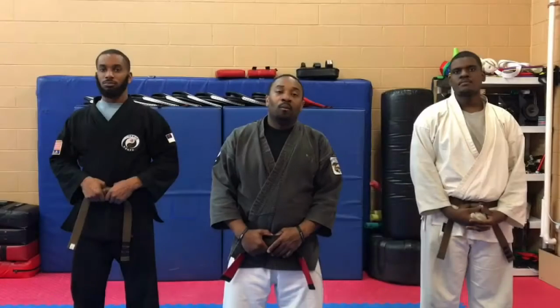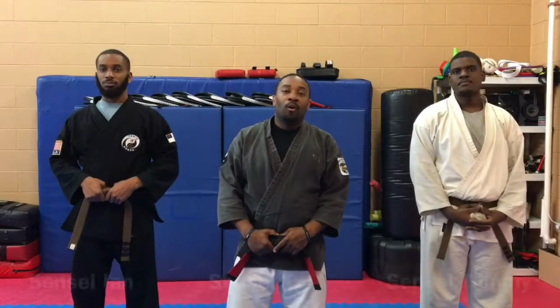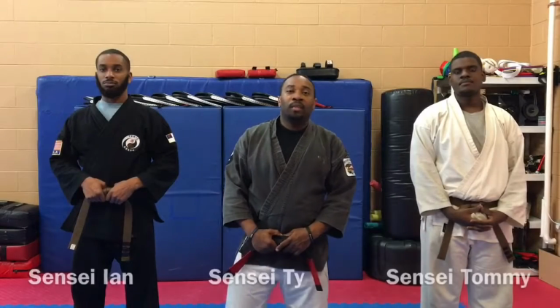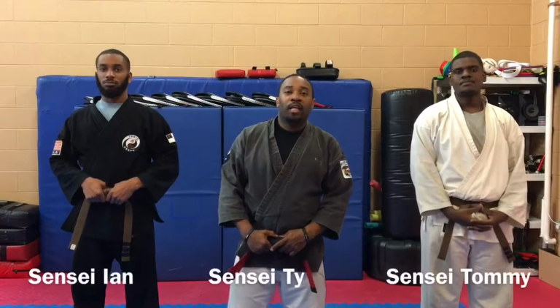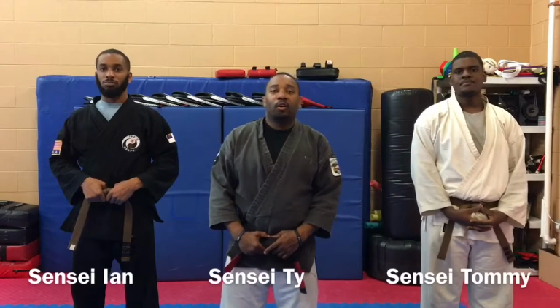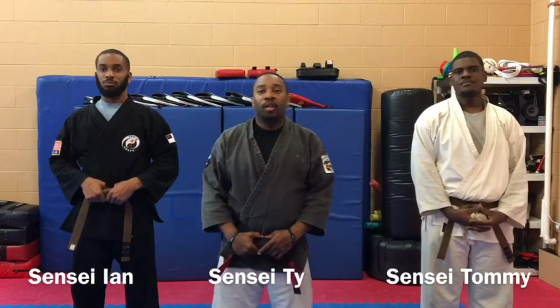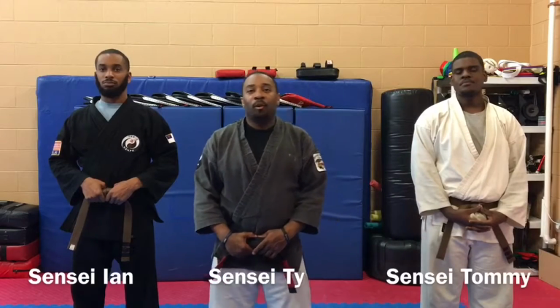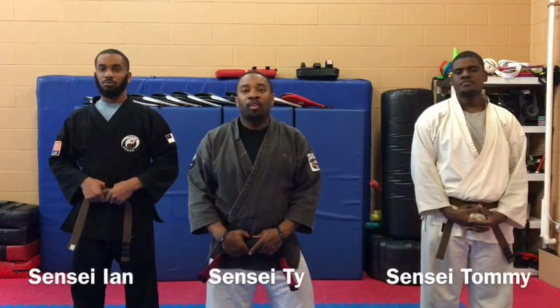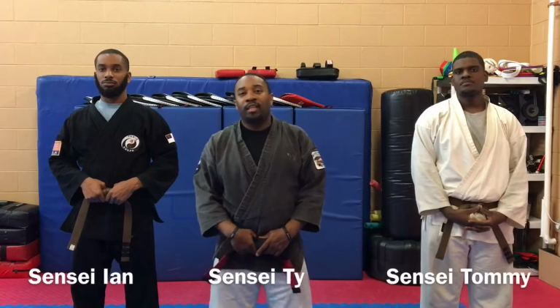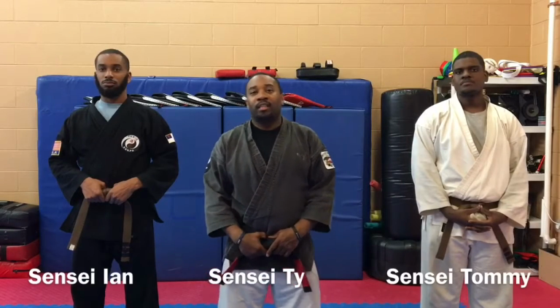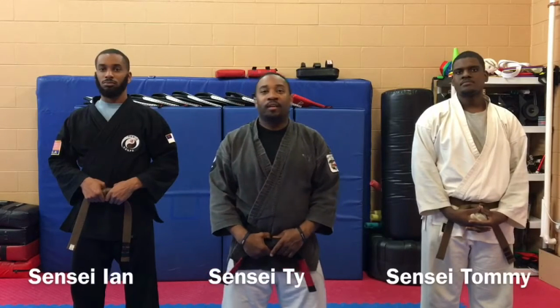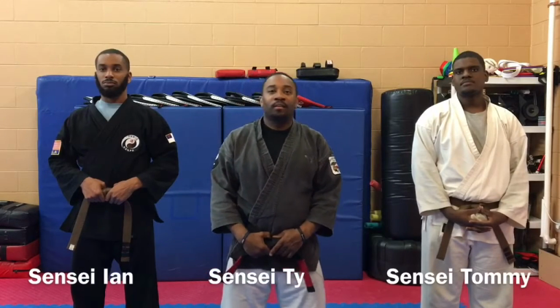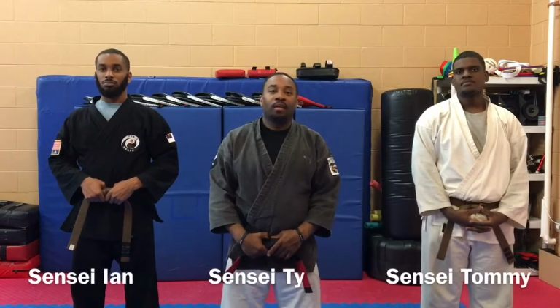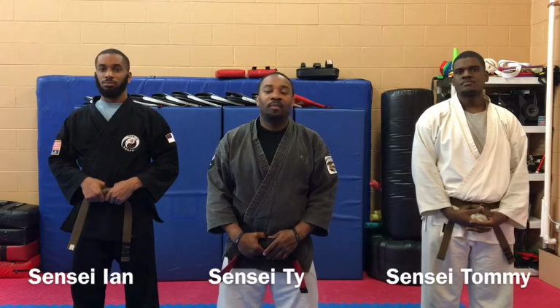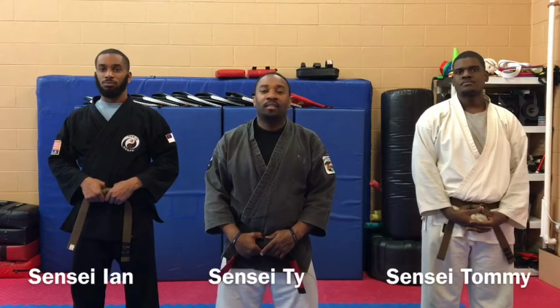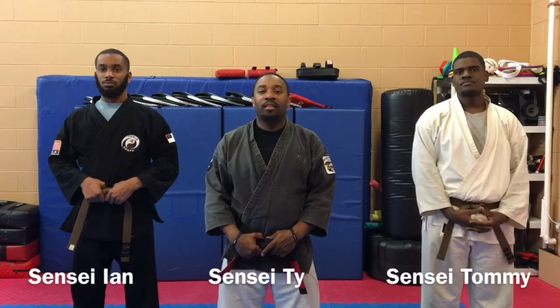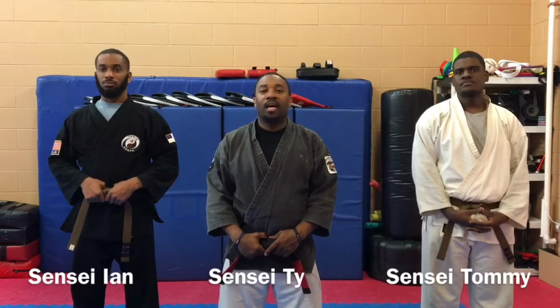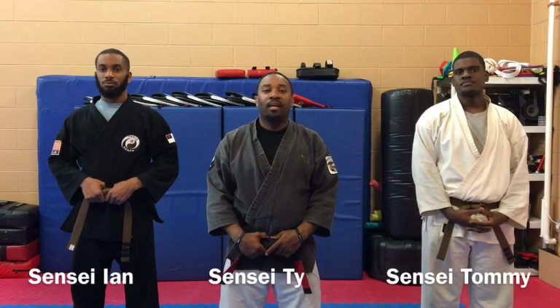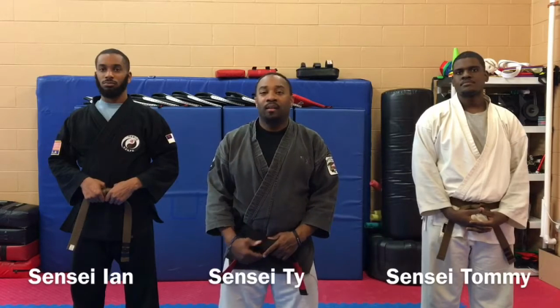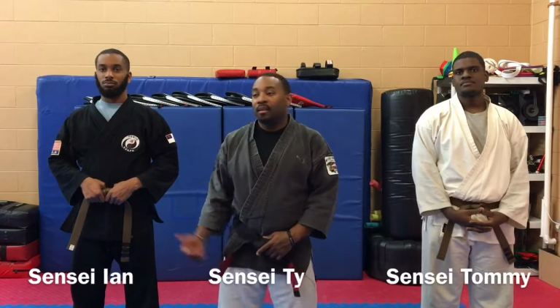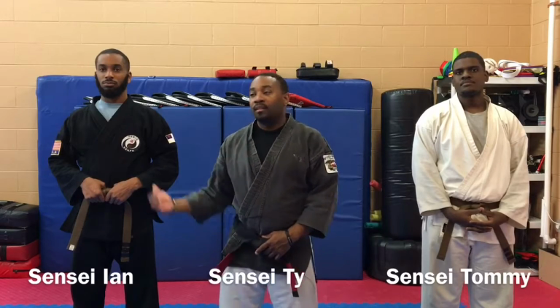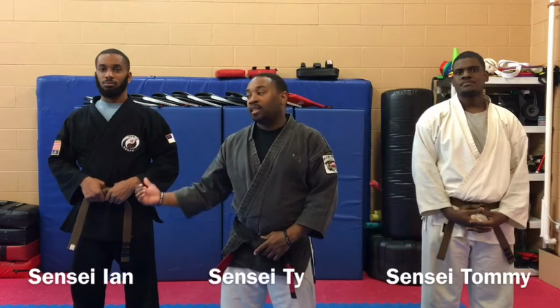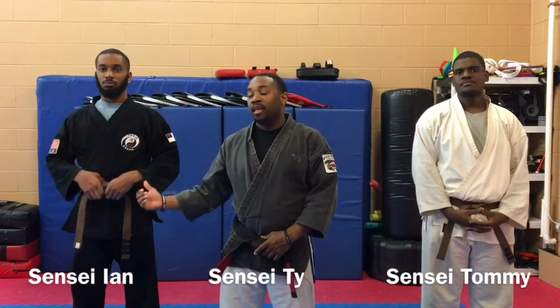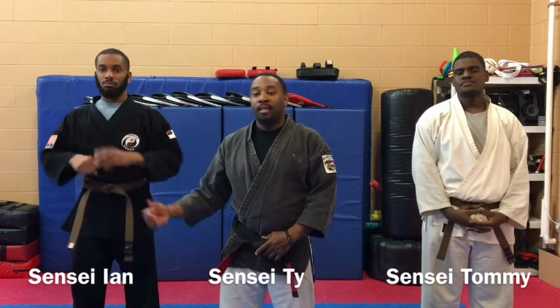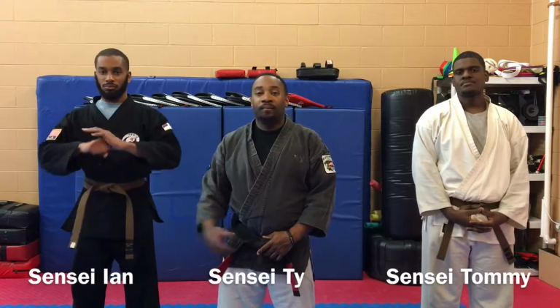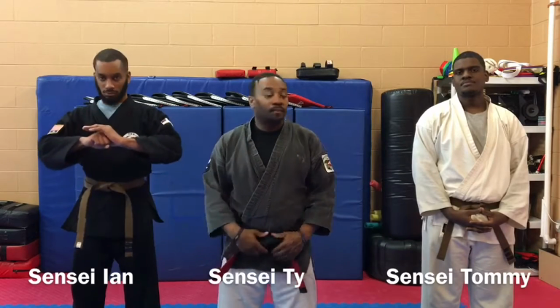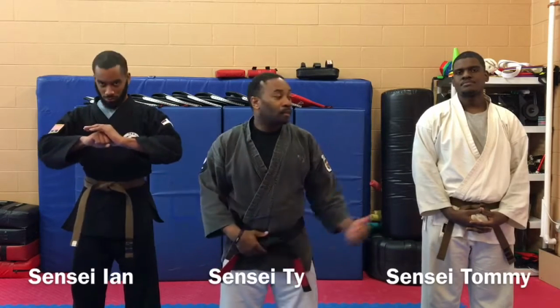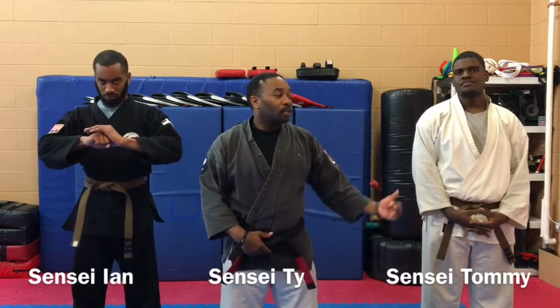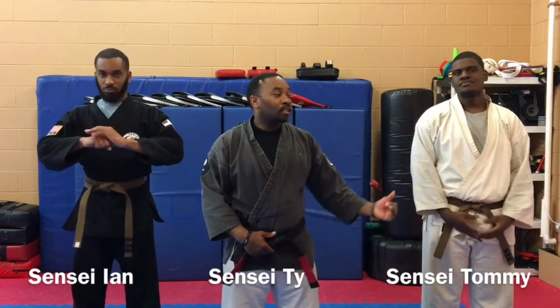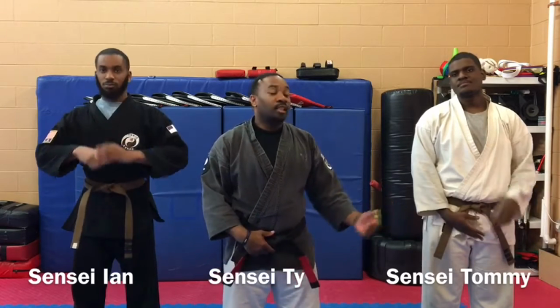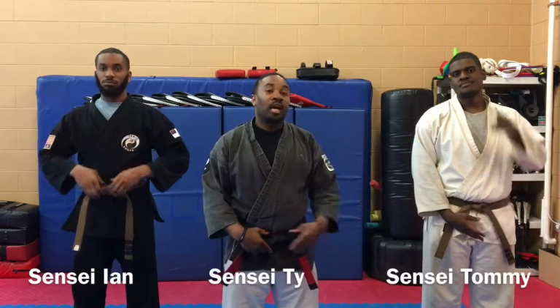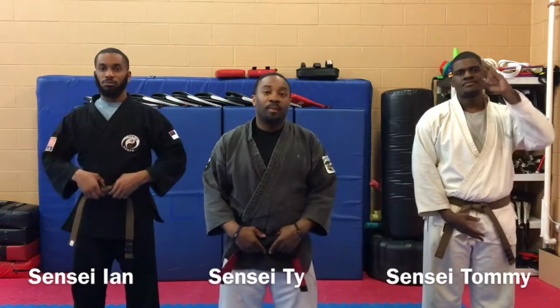Welcome to Tekyo Kempo's technique series. I'm Sensei Tai, Sensei N, Sensei Tommy.